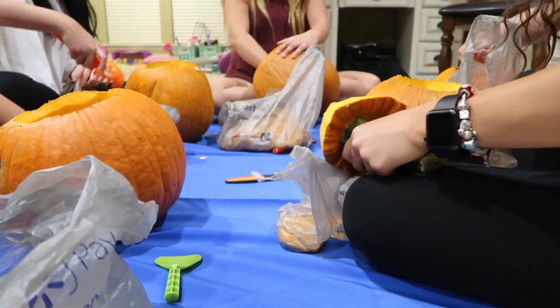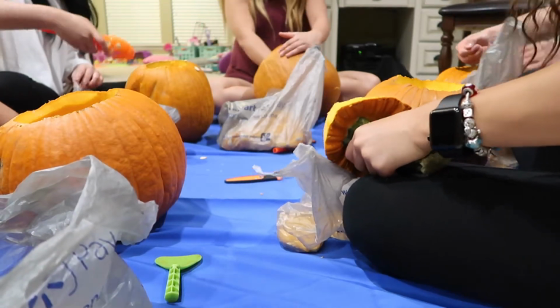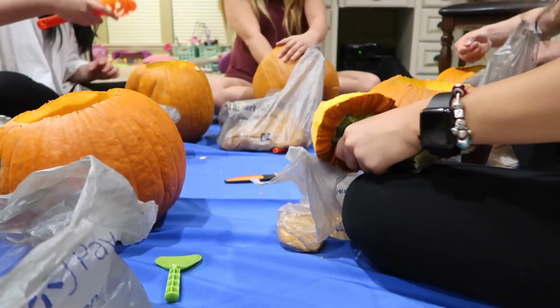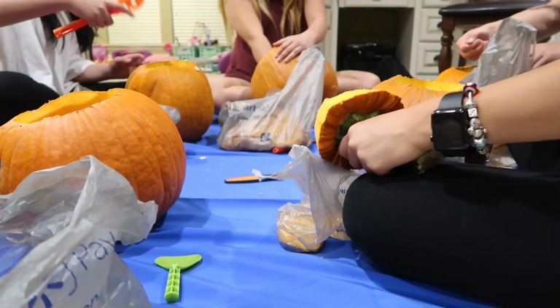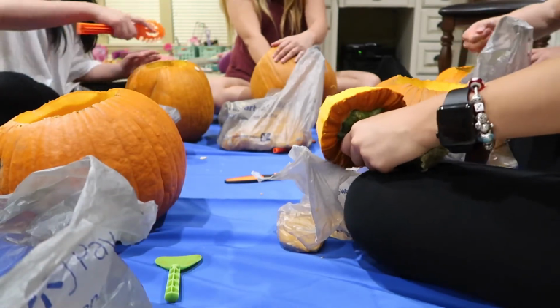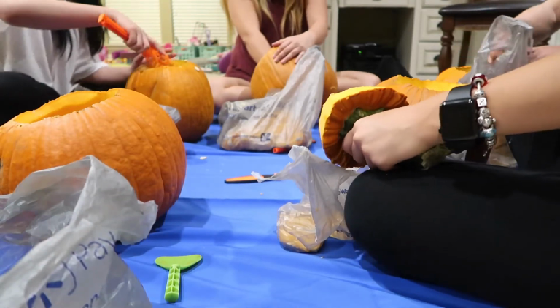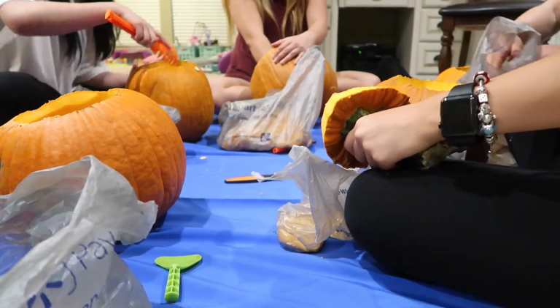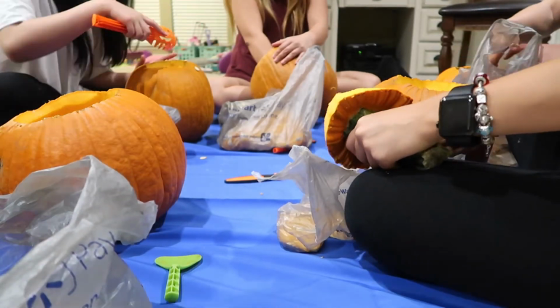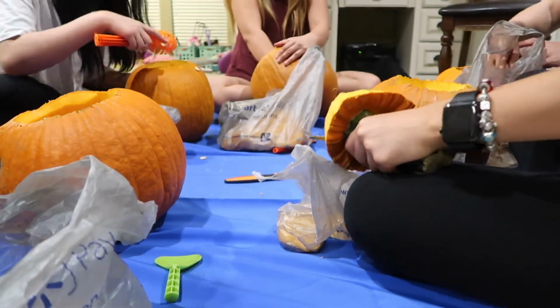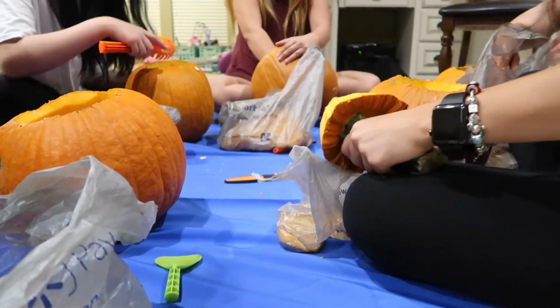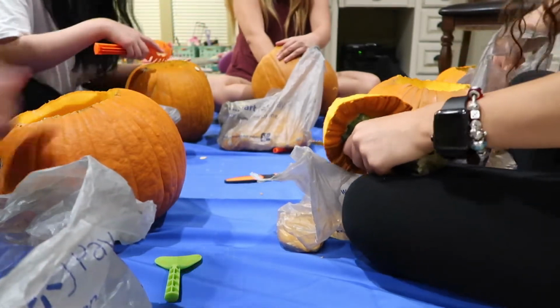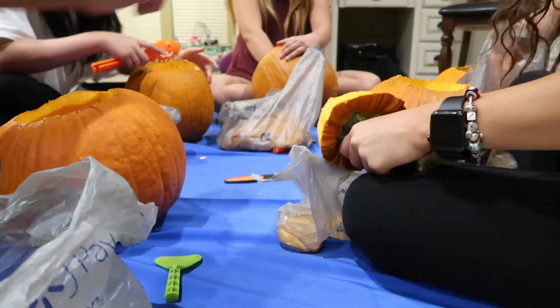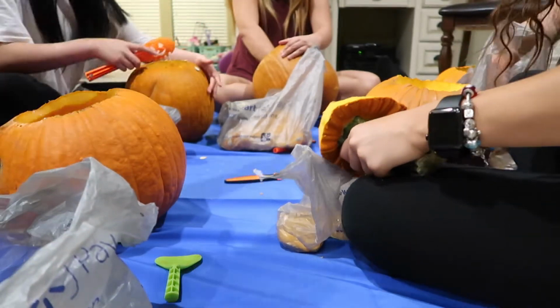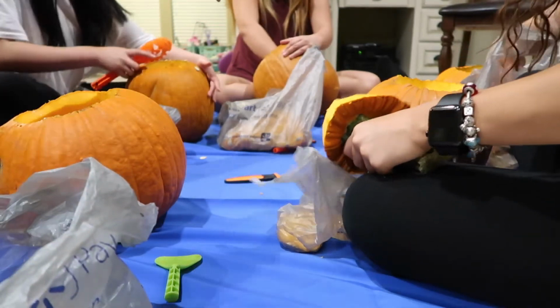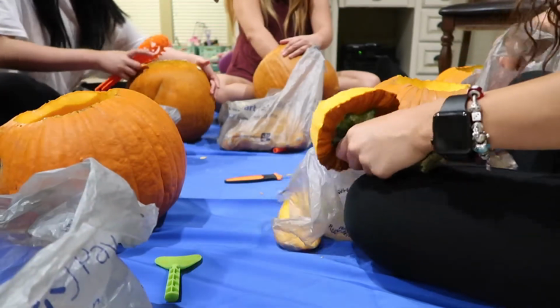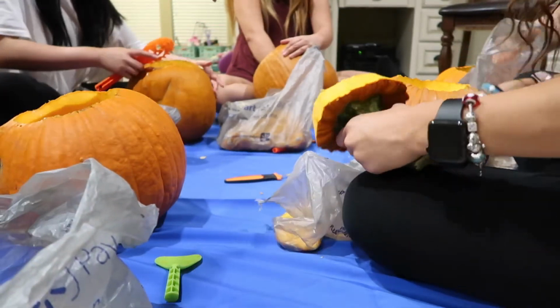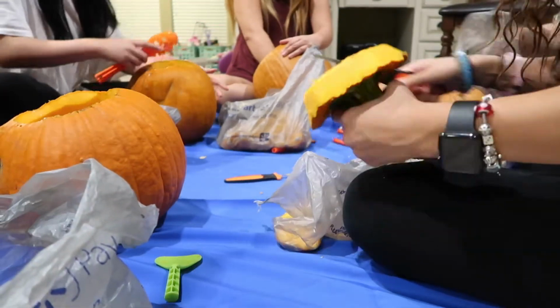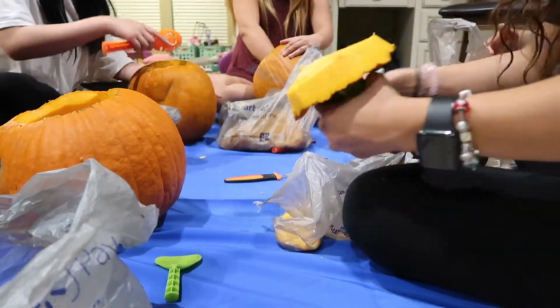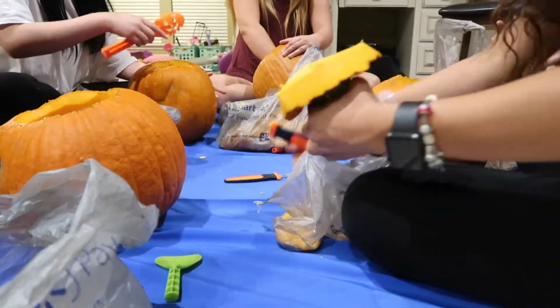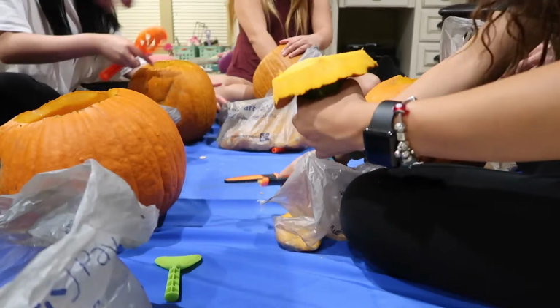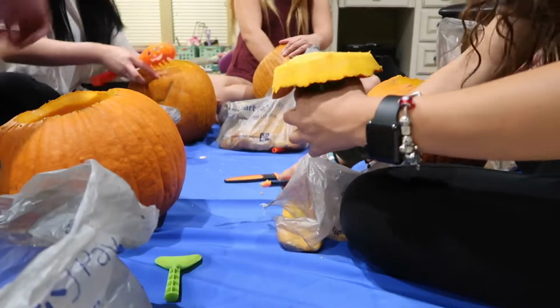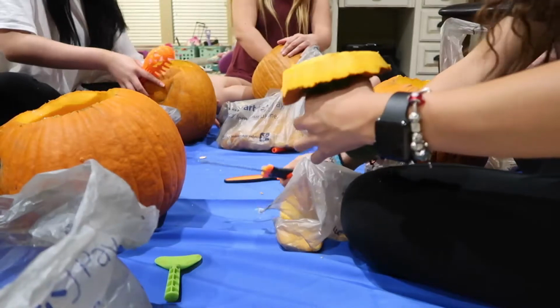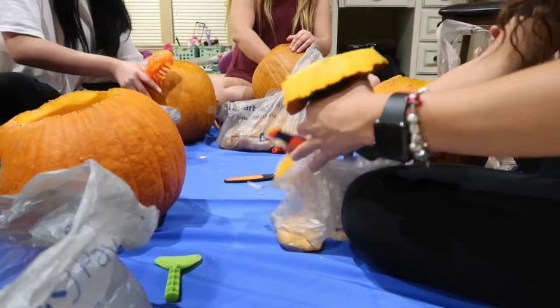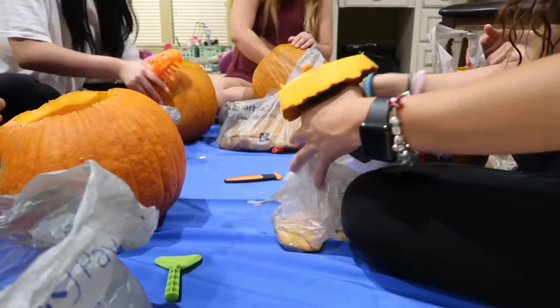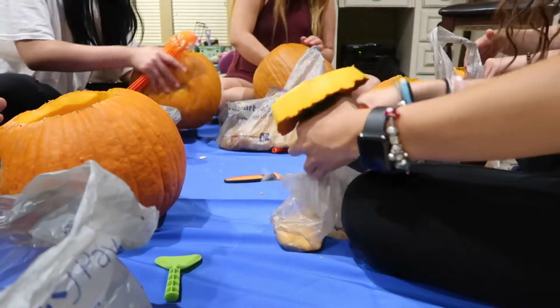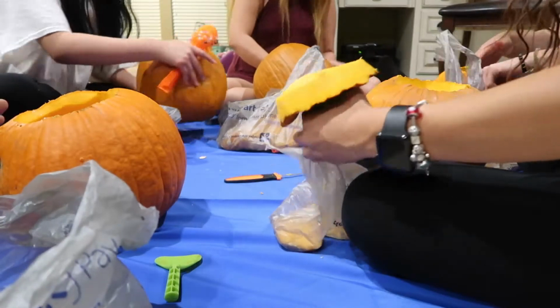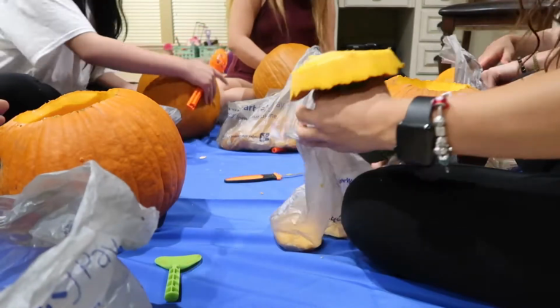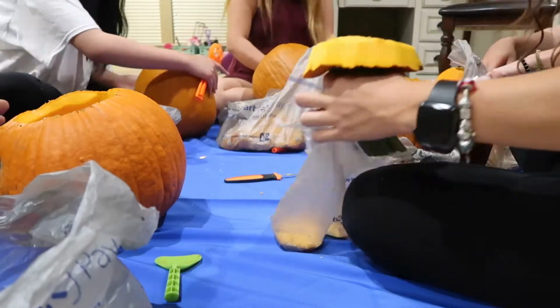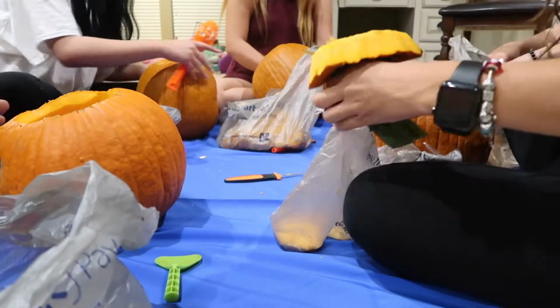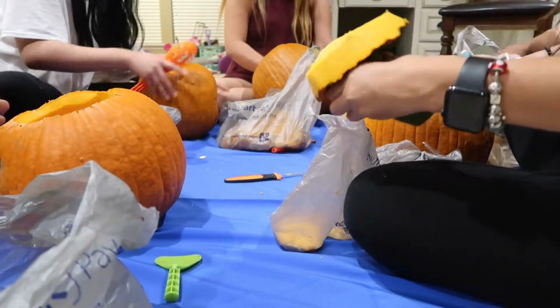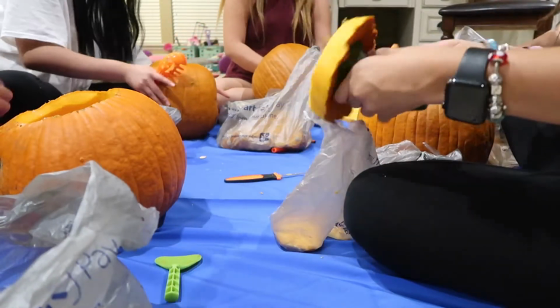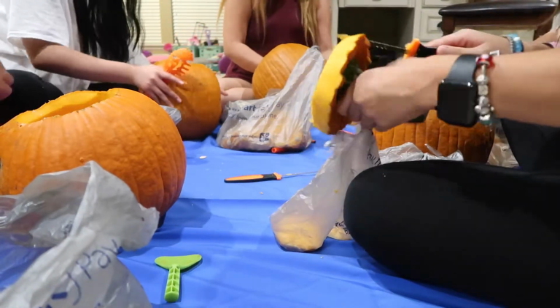The pumpkin carving tools work really good — a lot easier than last year.